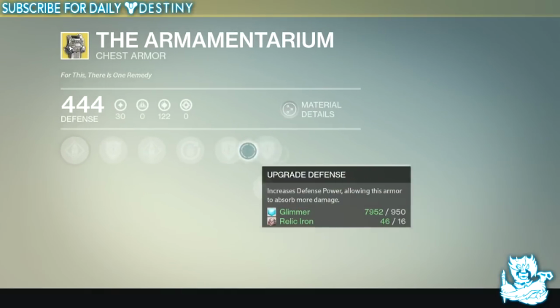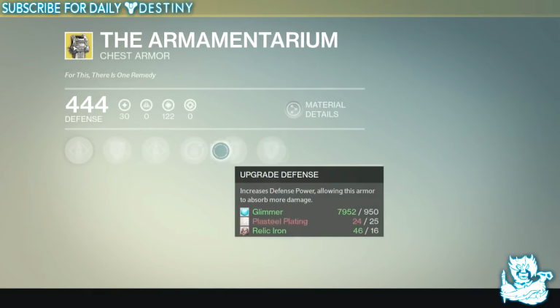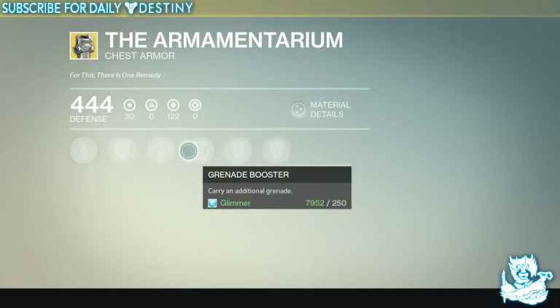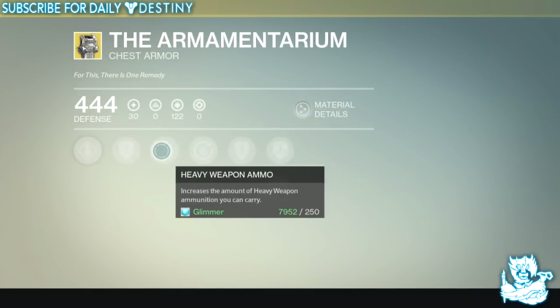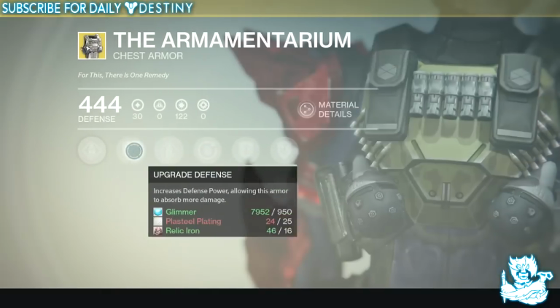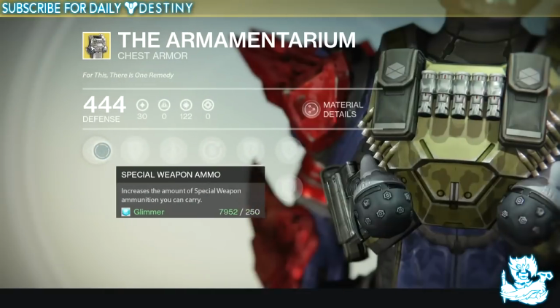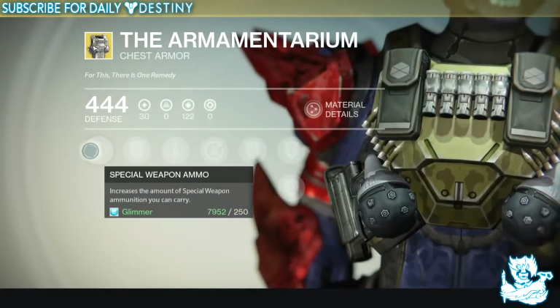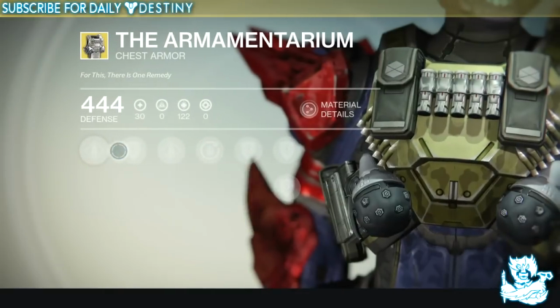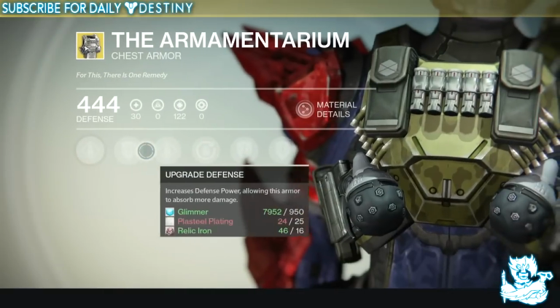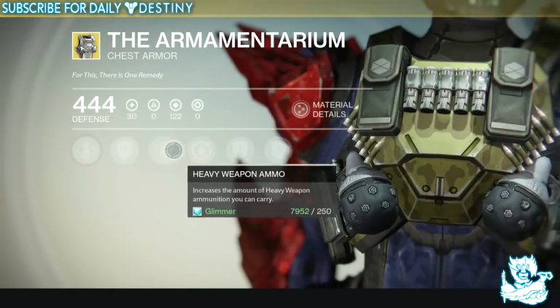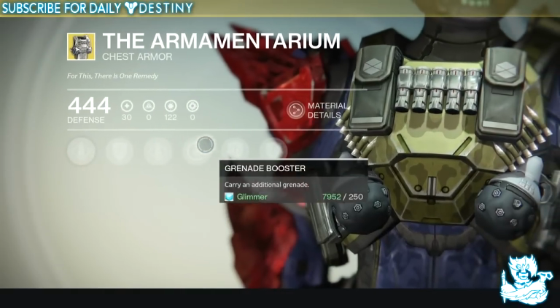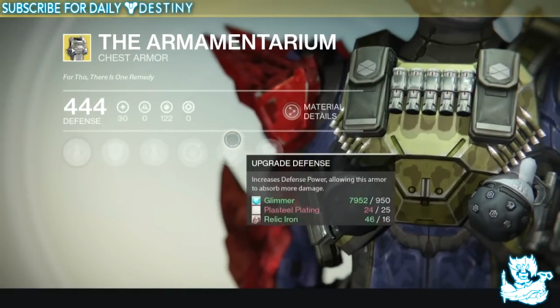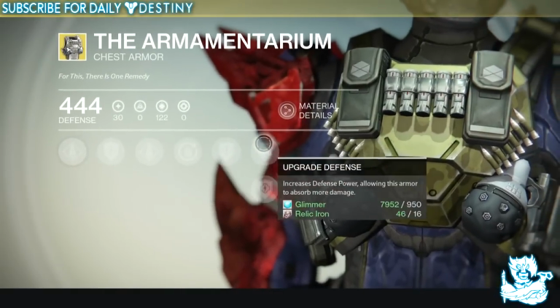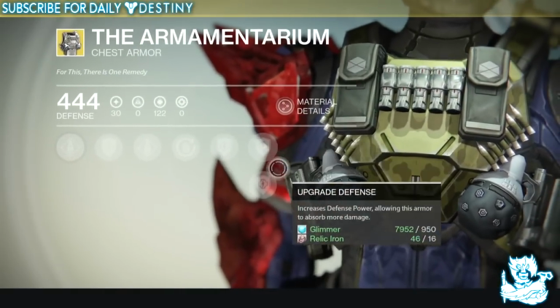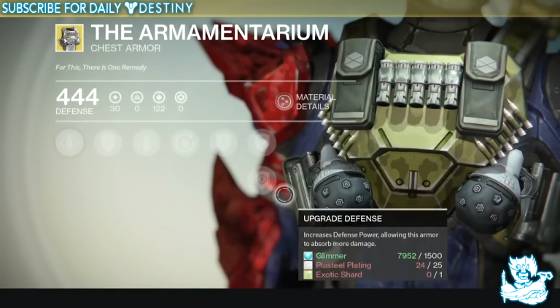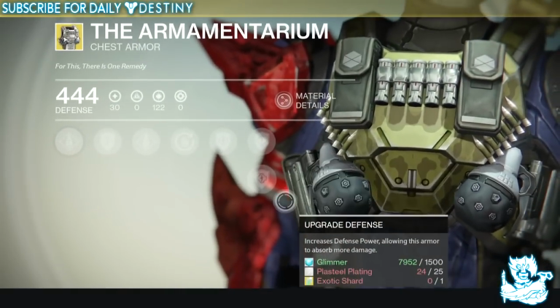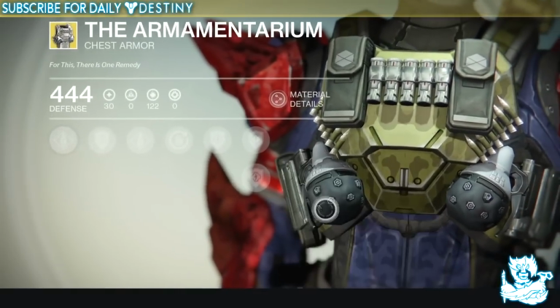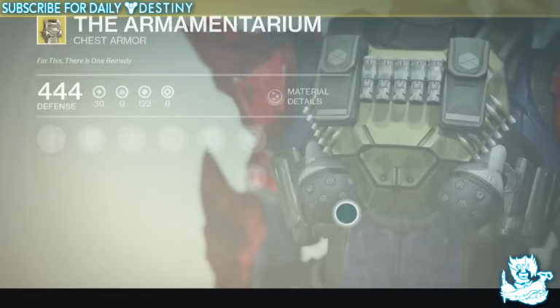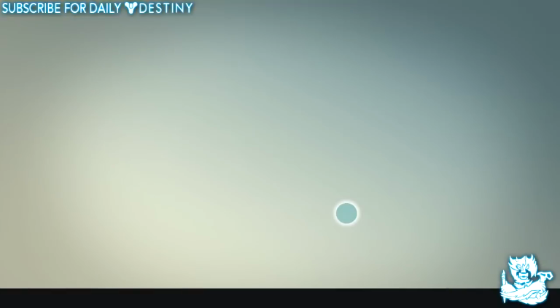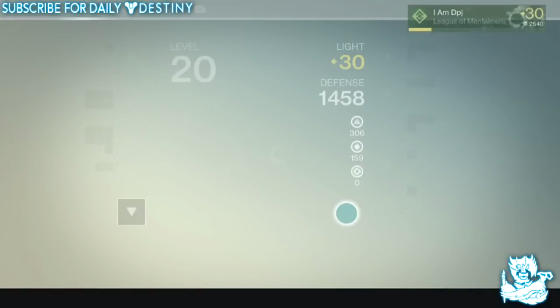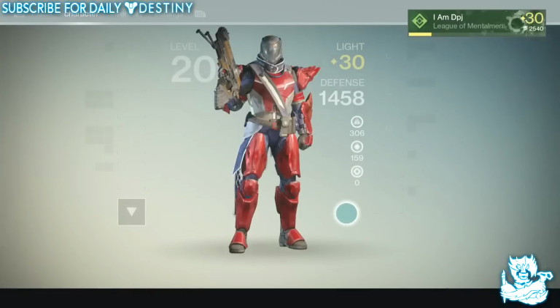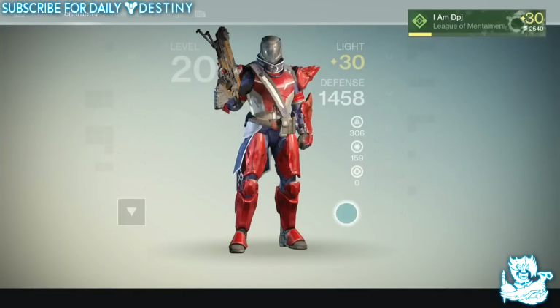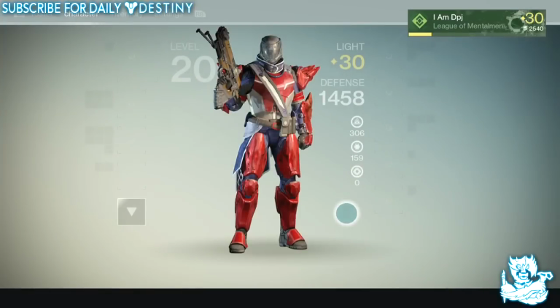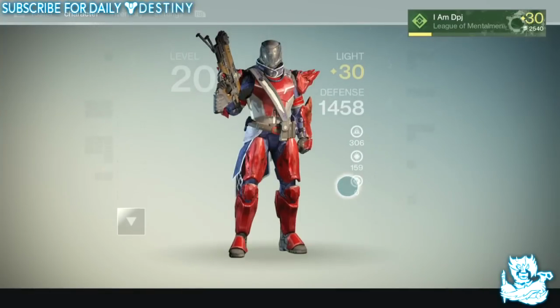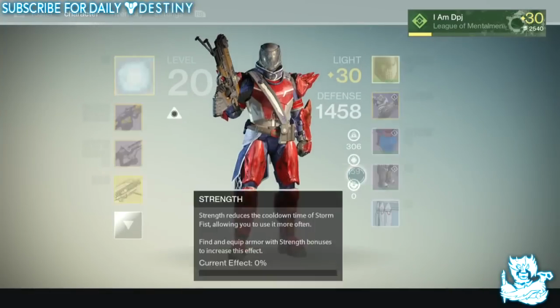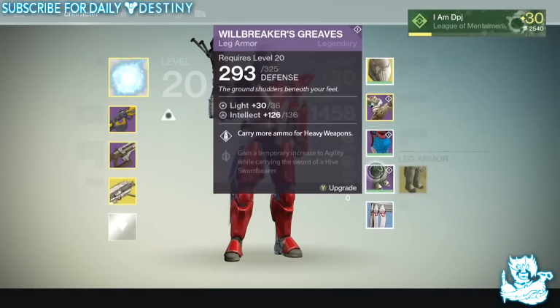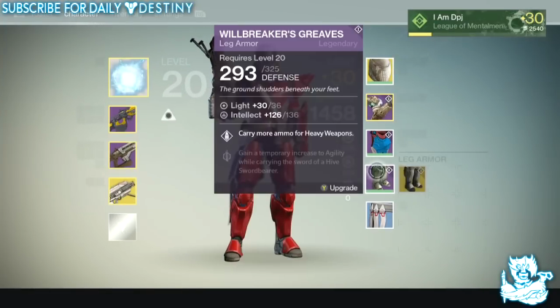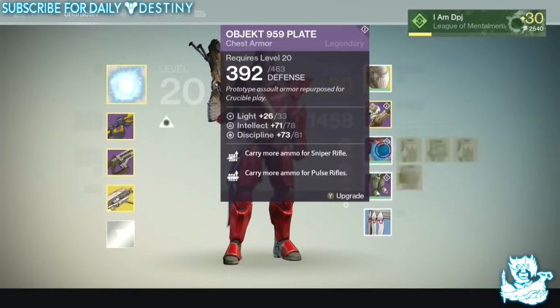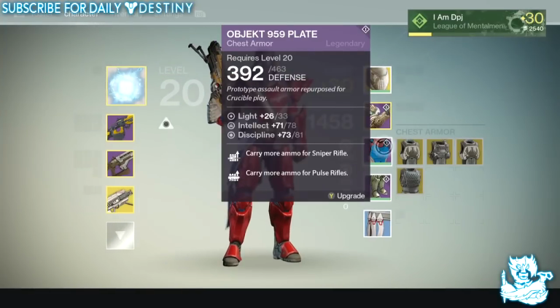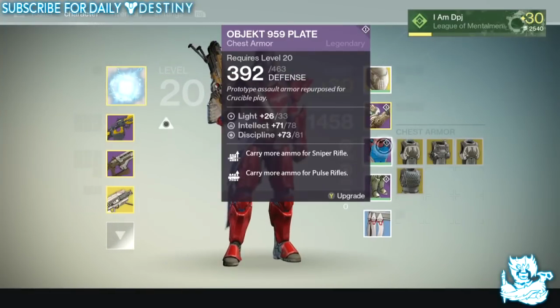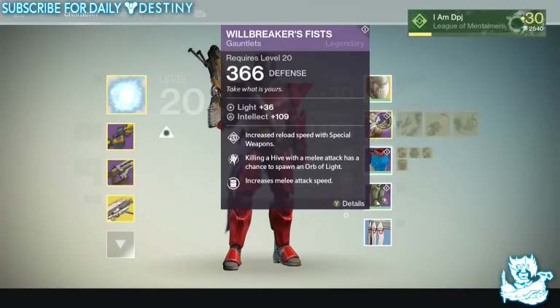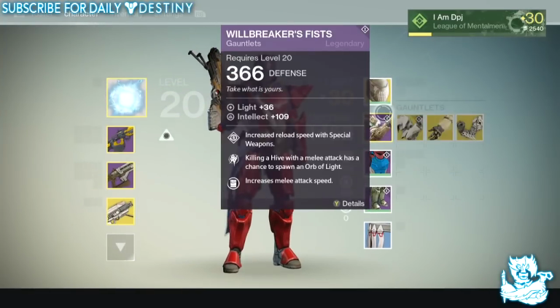The Armamentarium lets you carry an additional grenade, carry more ammo for heavy weapons, and carry more ammo for special weapons. It's a badass piece of armor. It's going to take quite some leveling up to get it fully upgraded and actually use it.